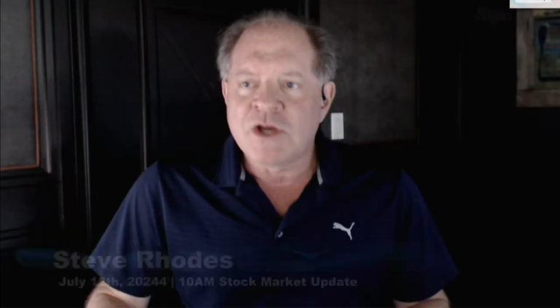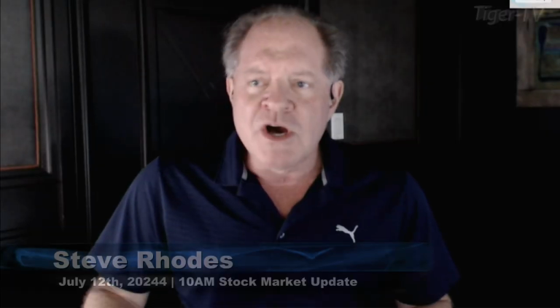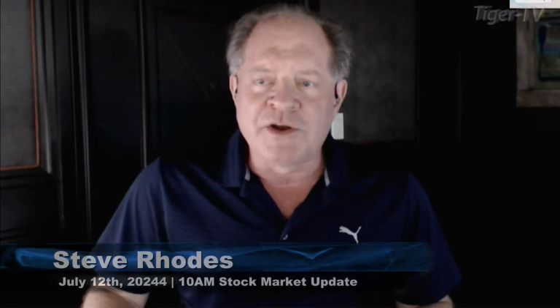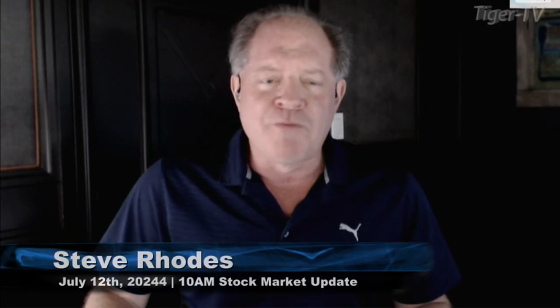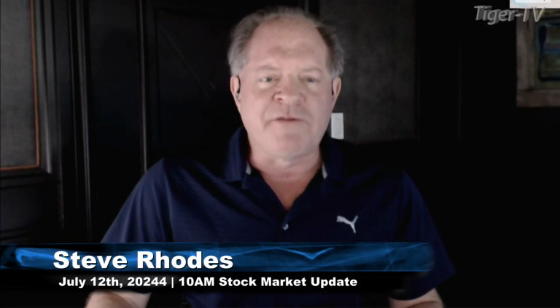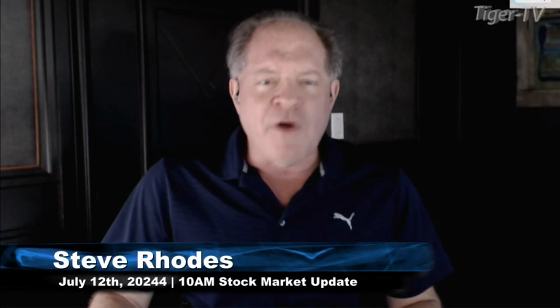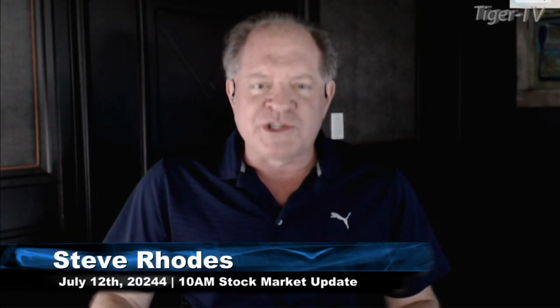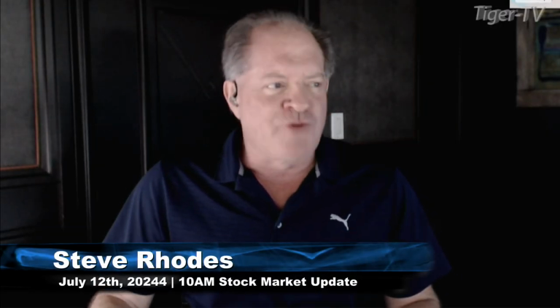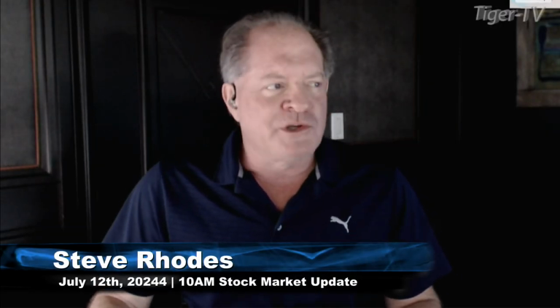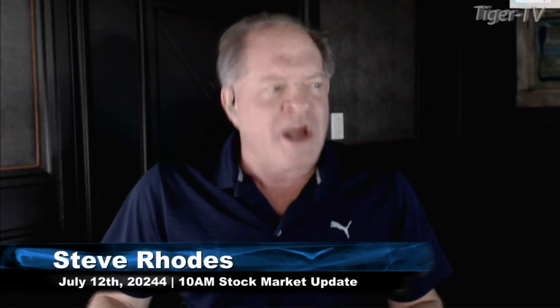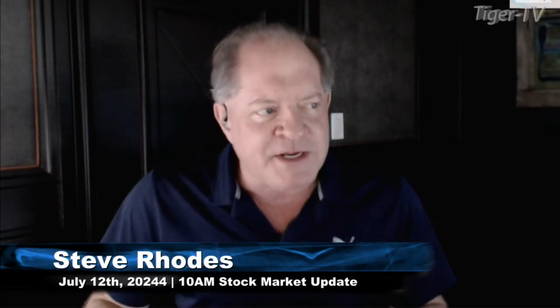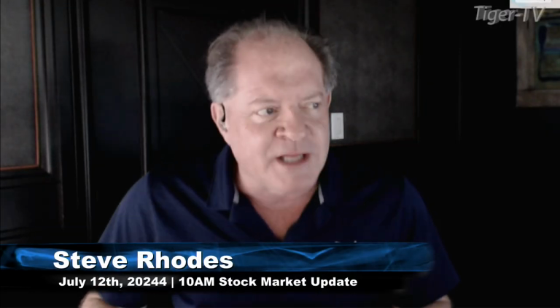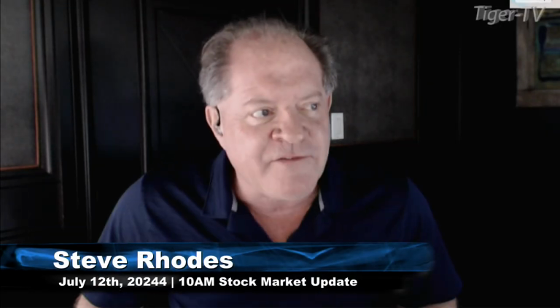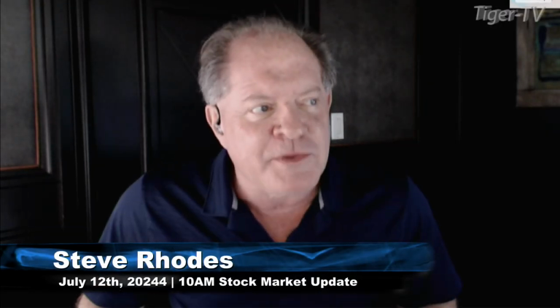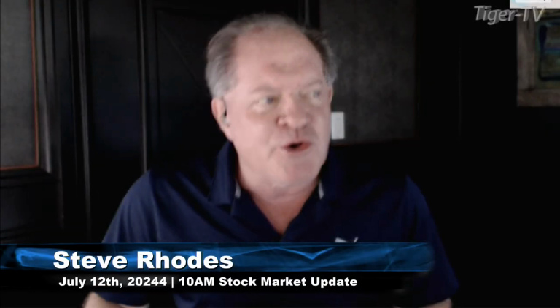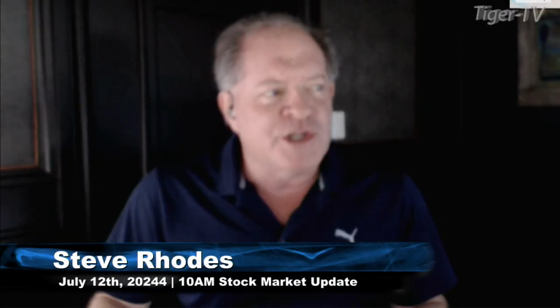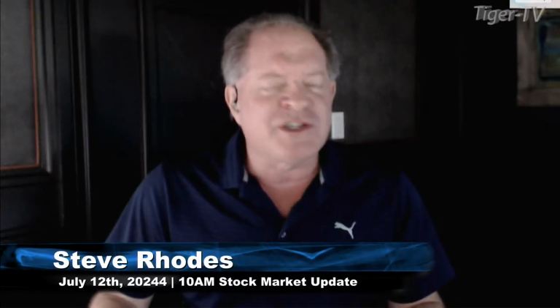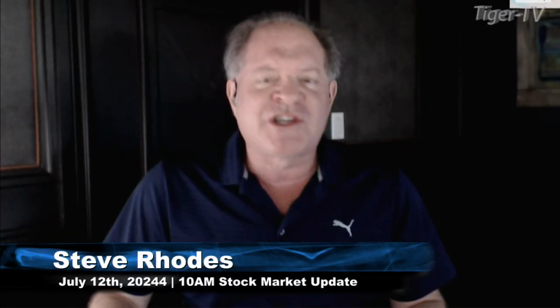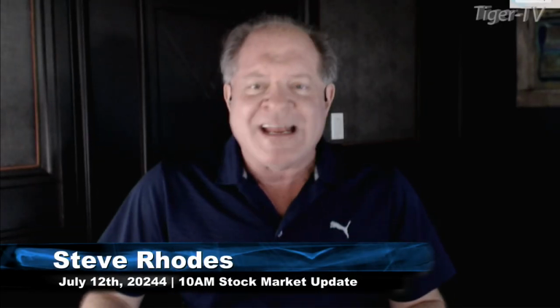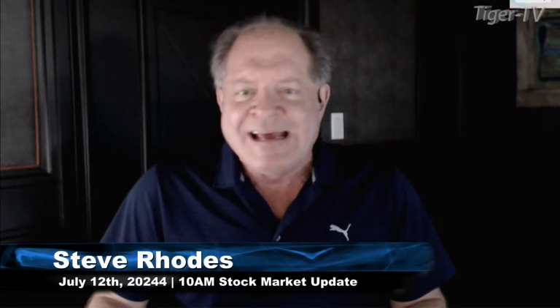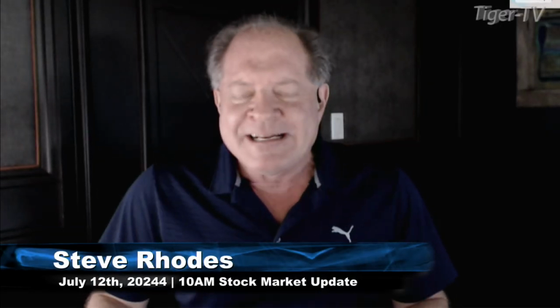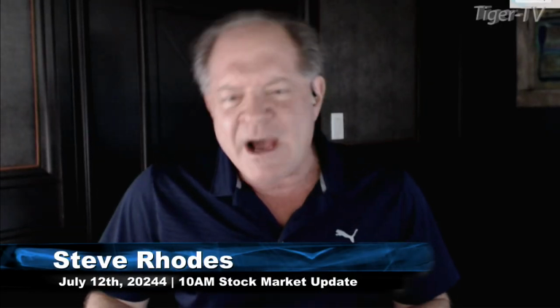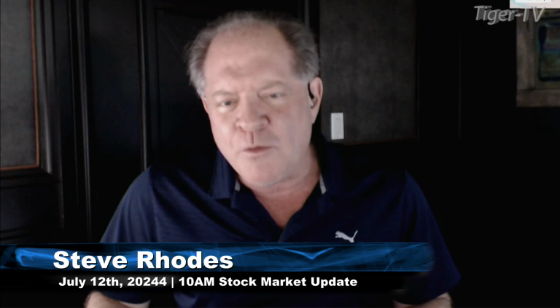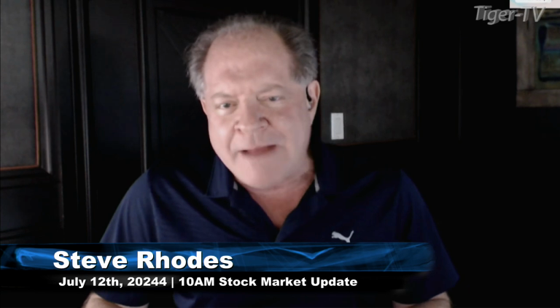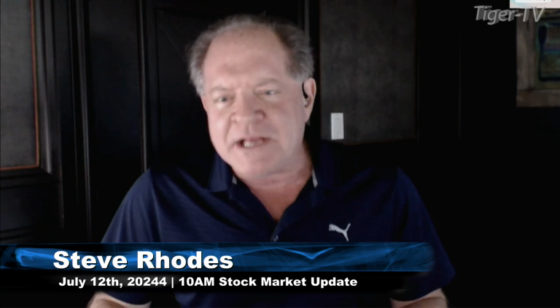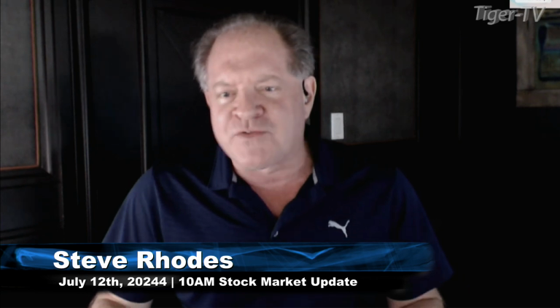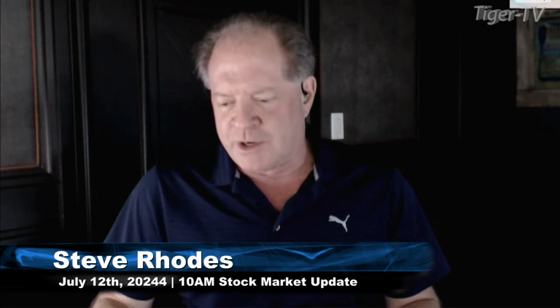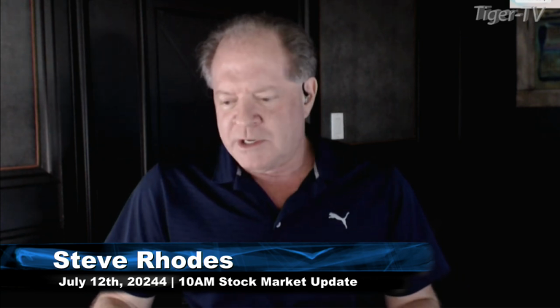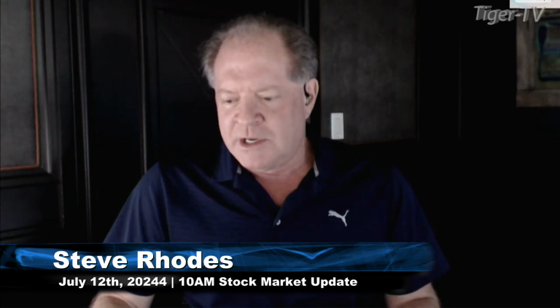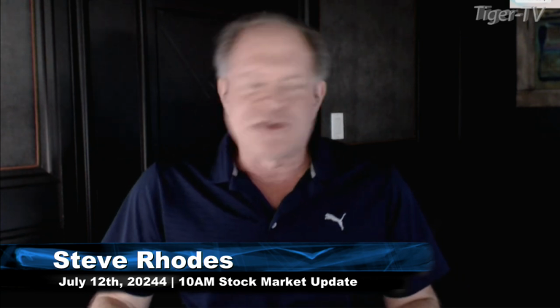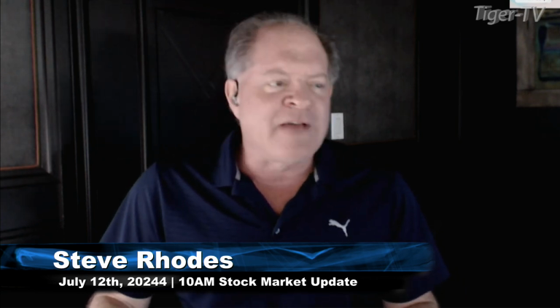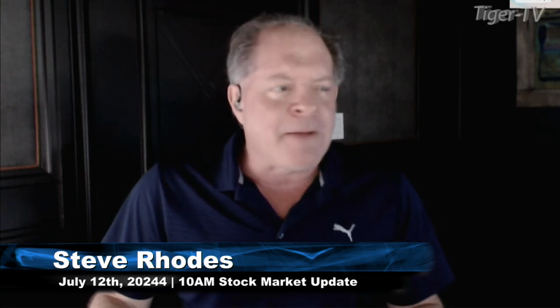Good morning, folks. Steve Rhodes coming to you live from the shores of a sunny Delray Beach, Florida. This is your 11 a.m. update.